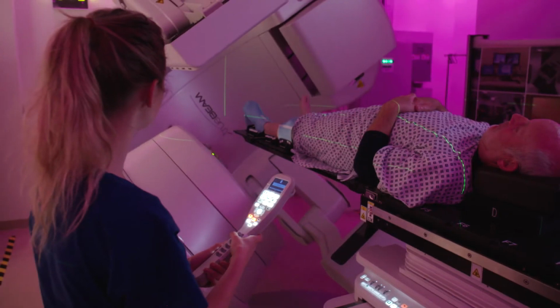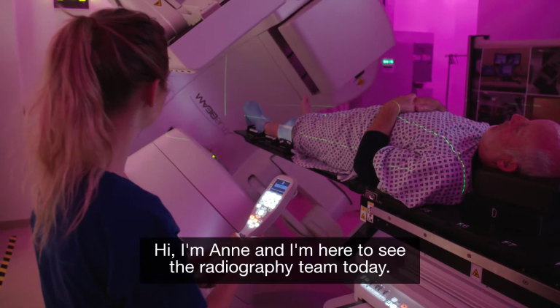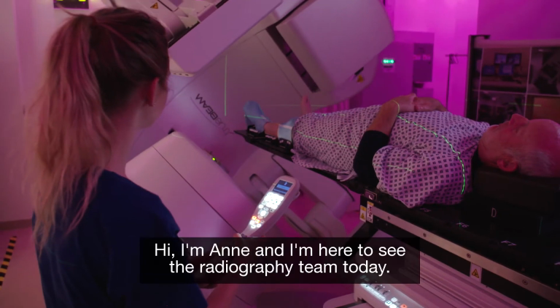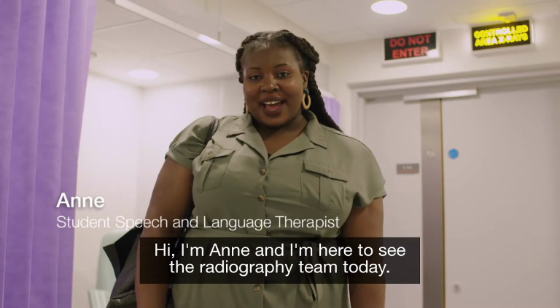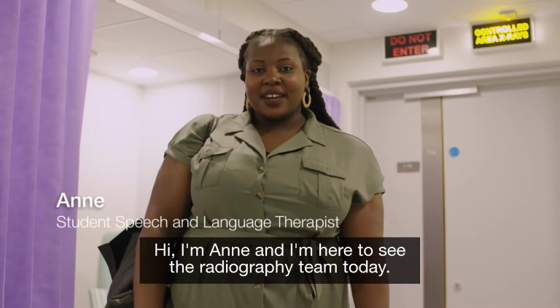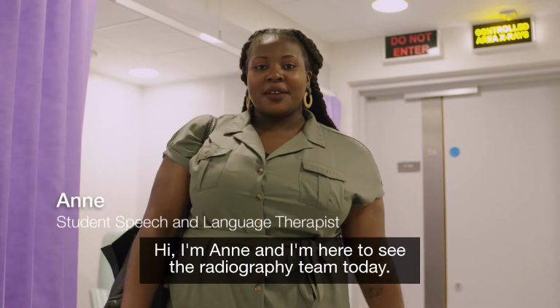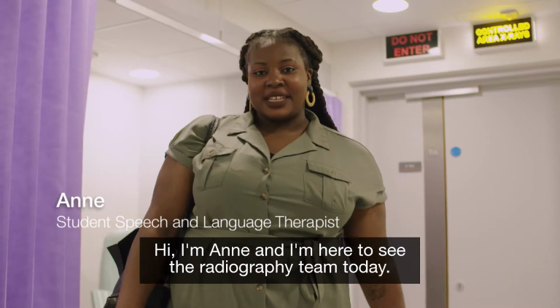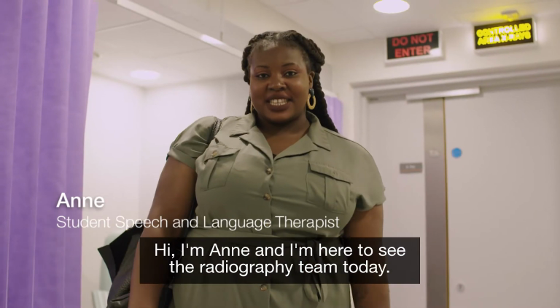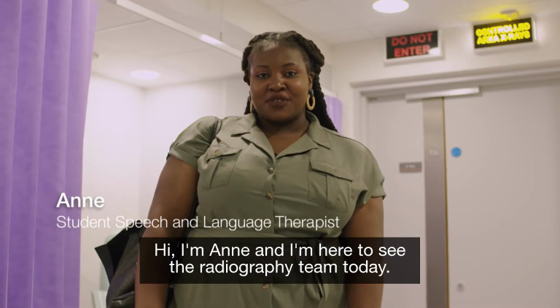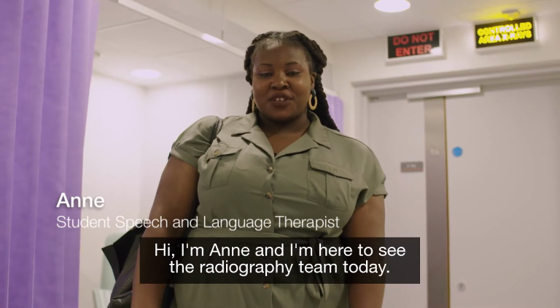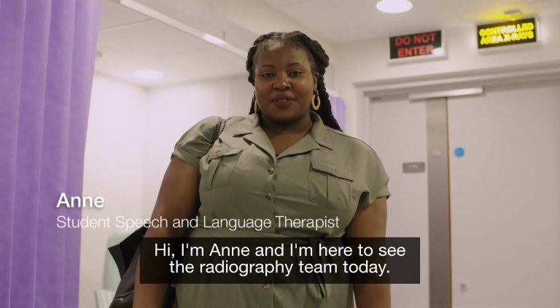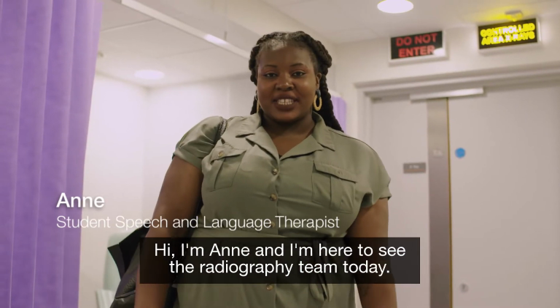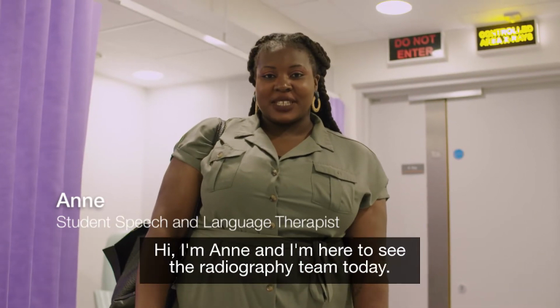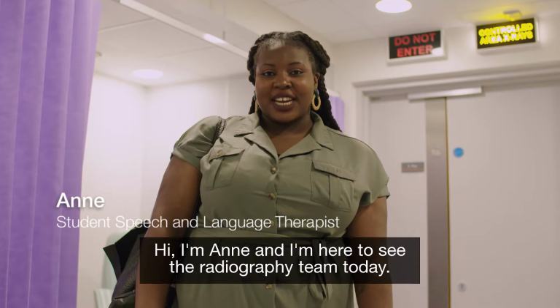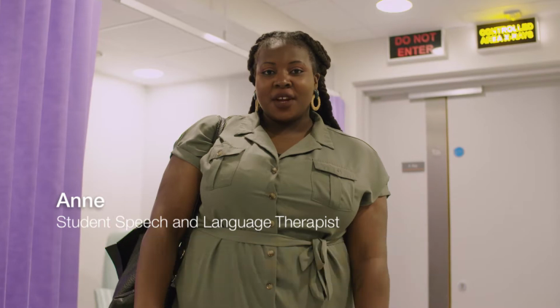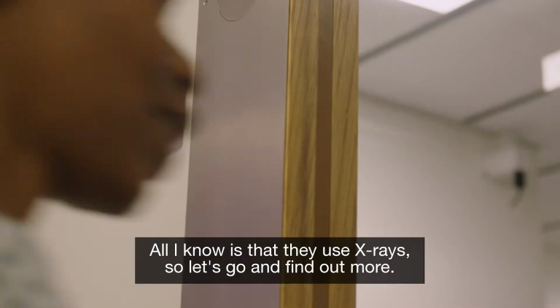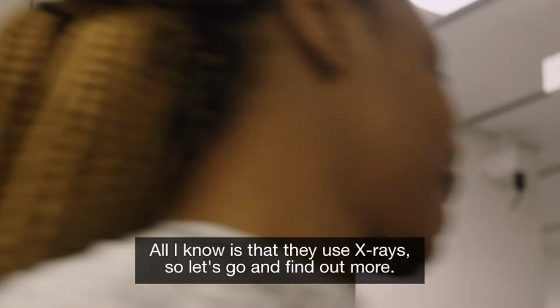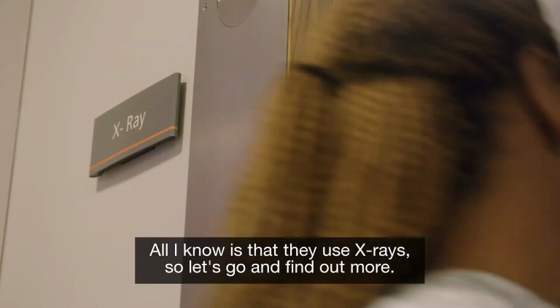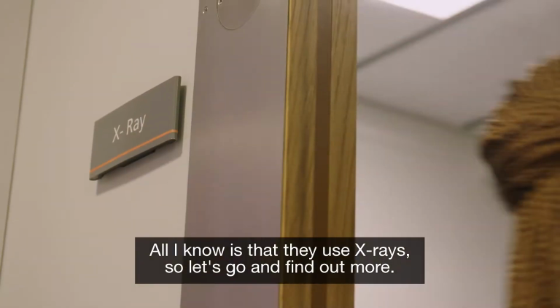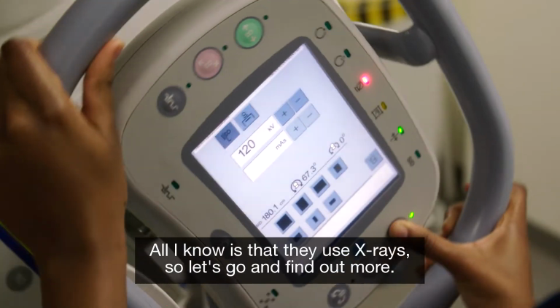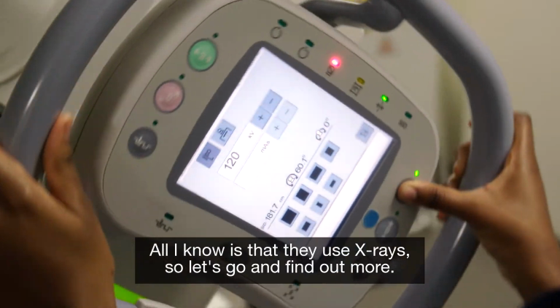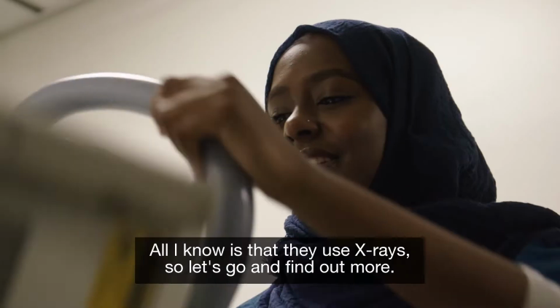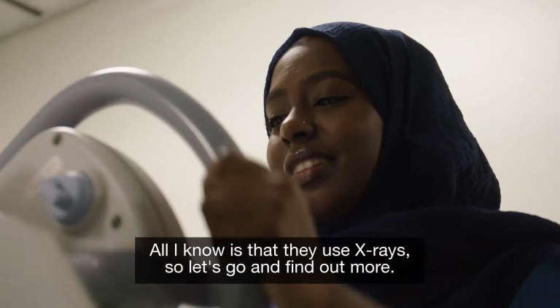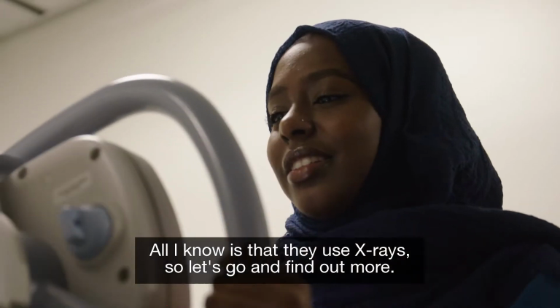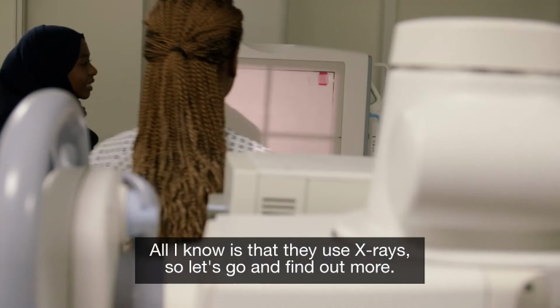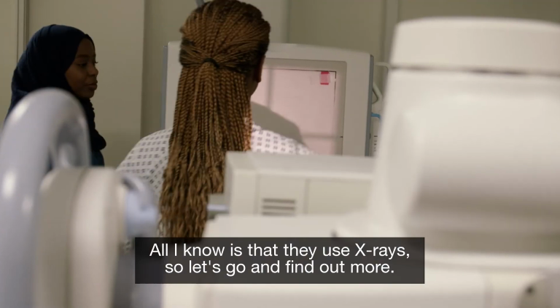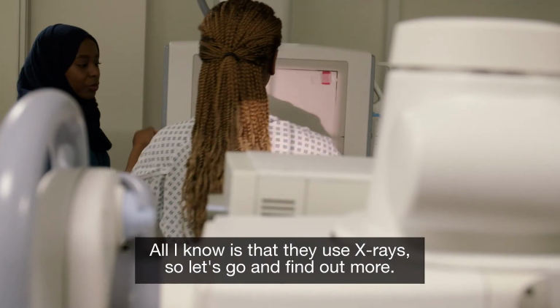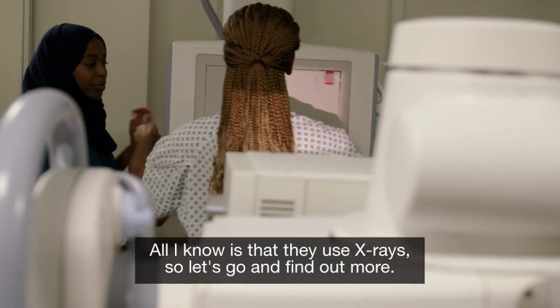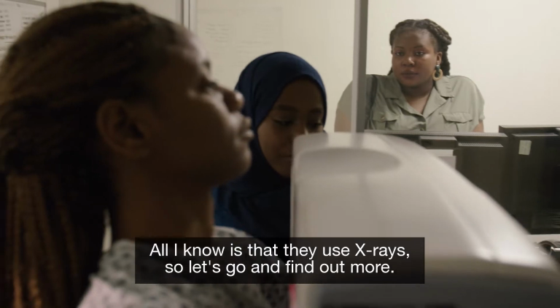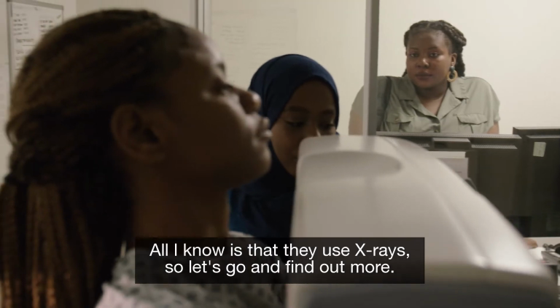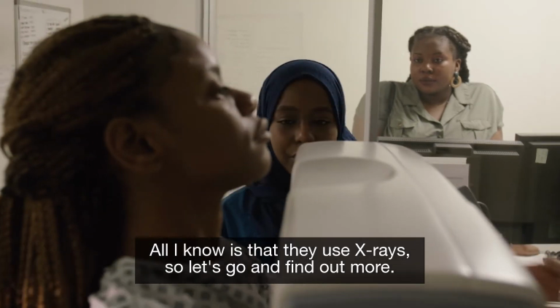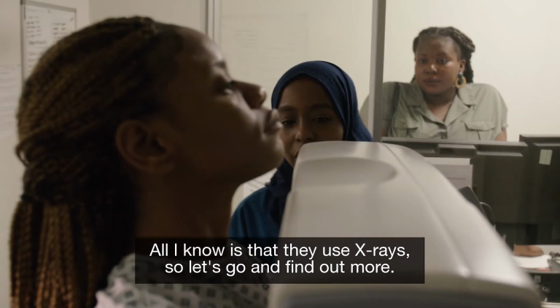Hi, I'm Anne and I'm here to see the radiography team today. All I know is that they use x-rays, so let's go and find out more.